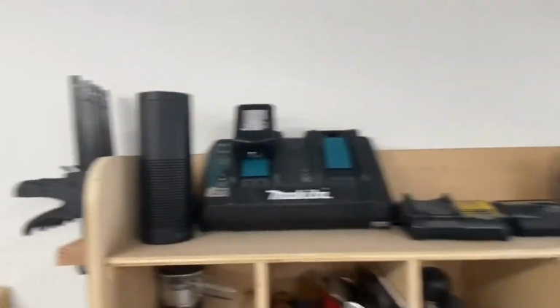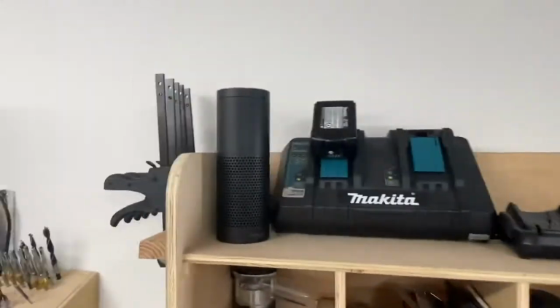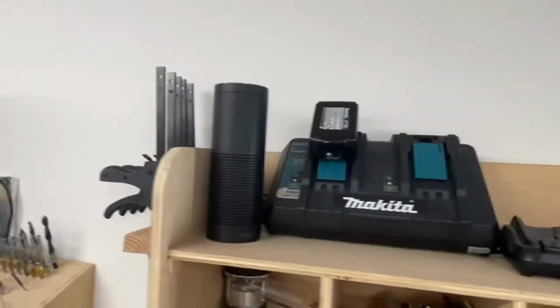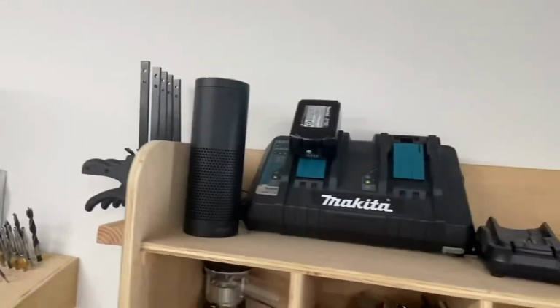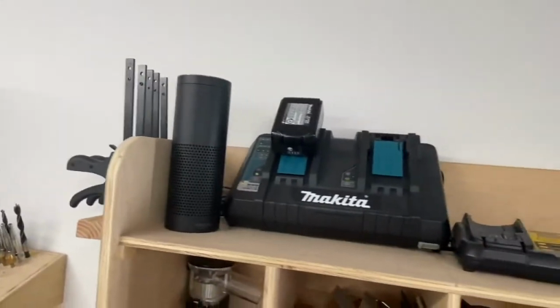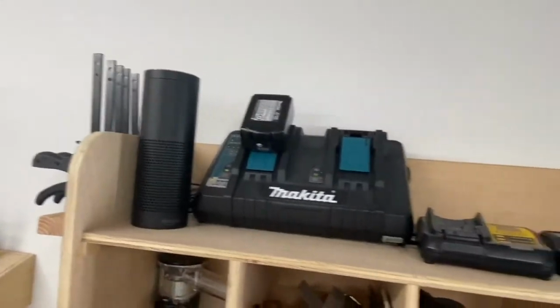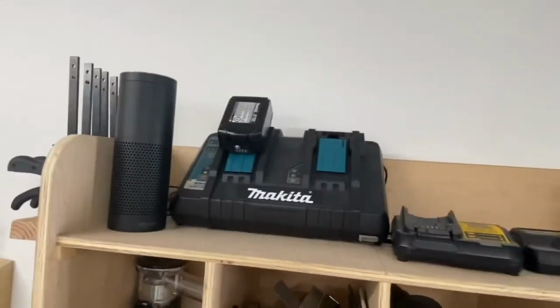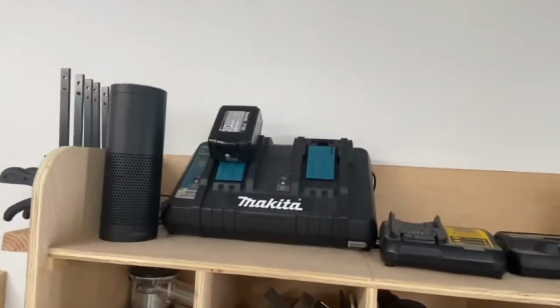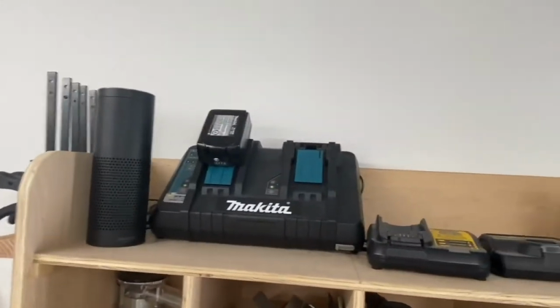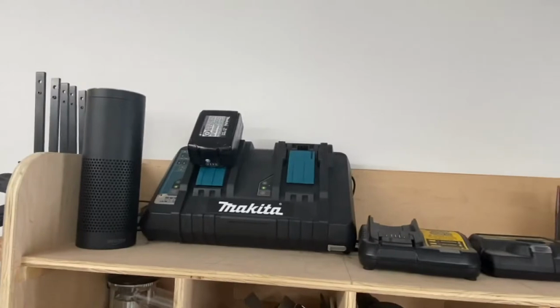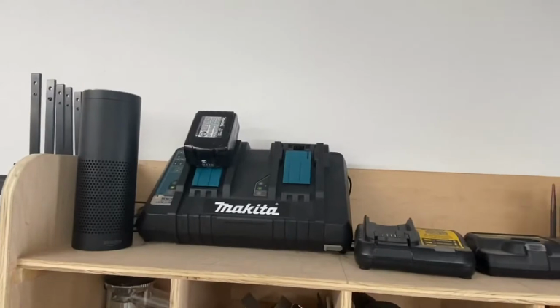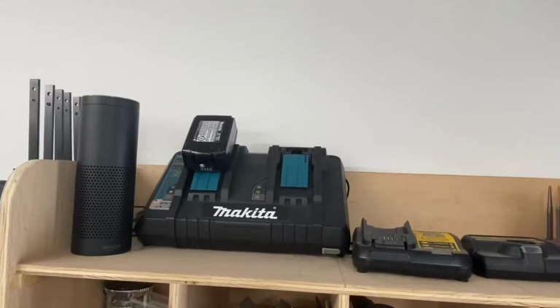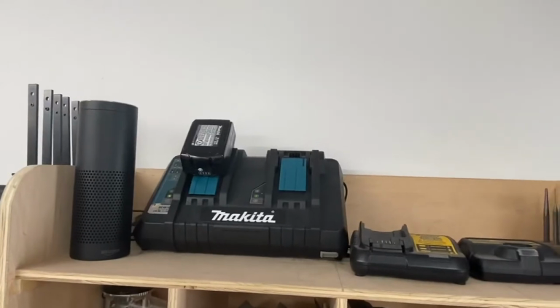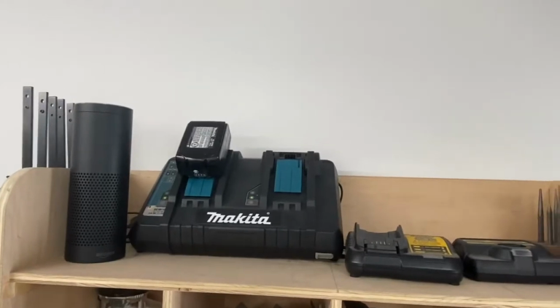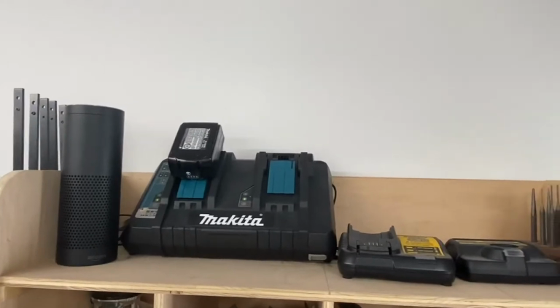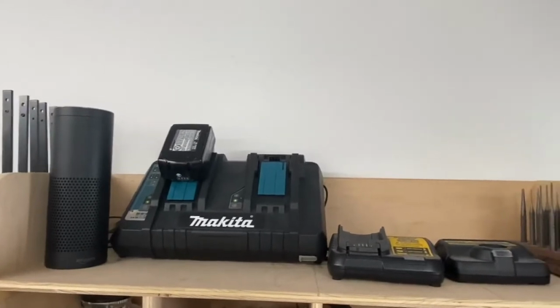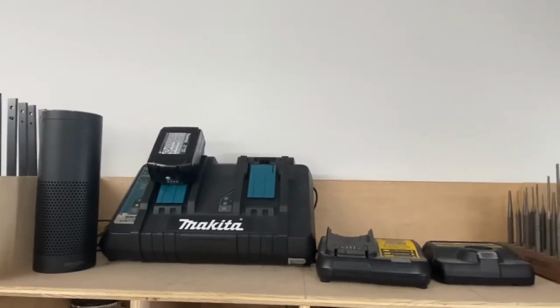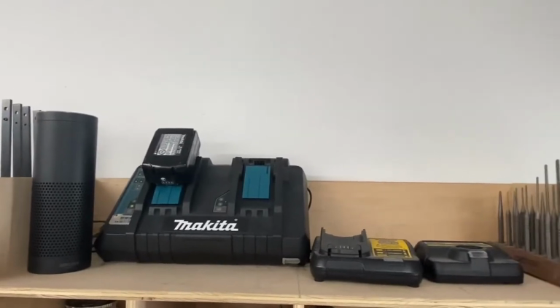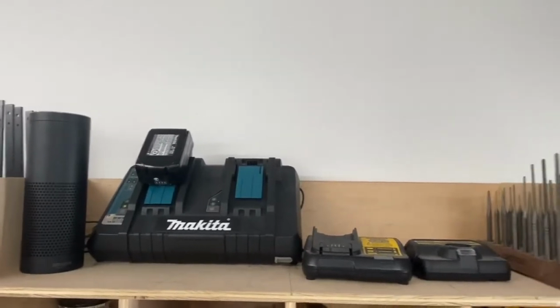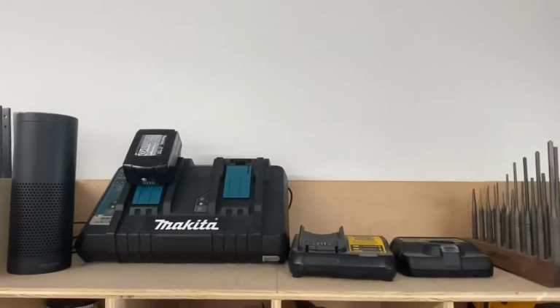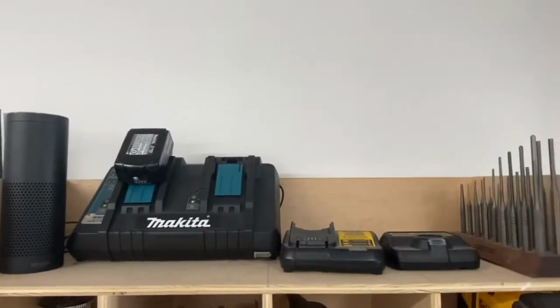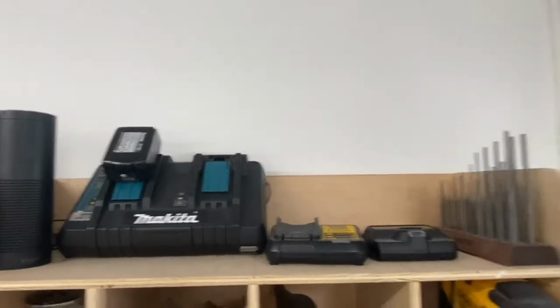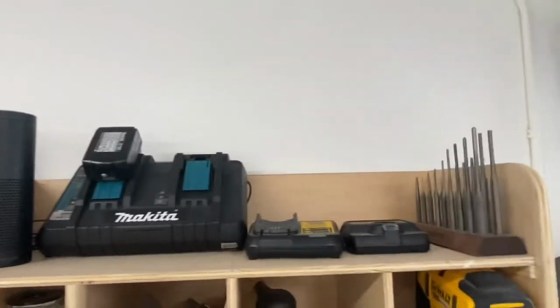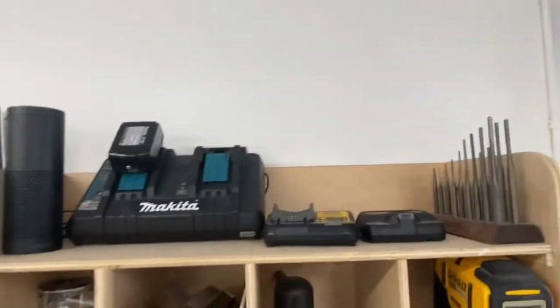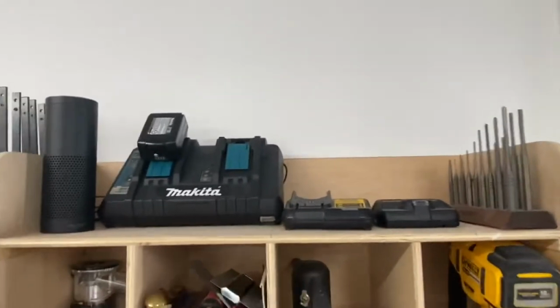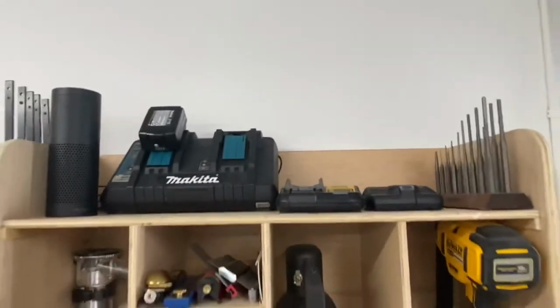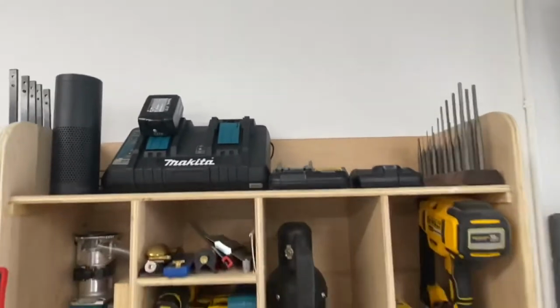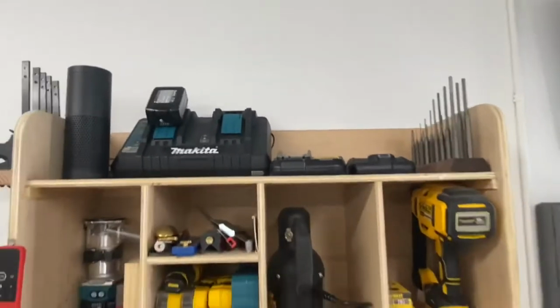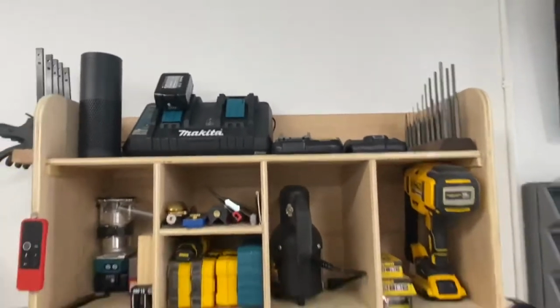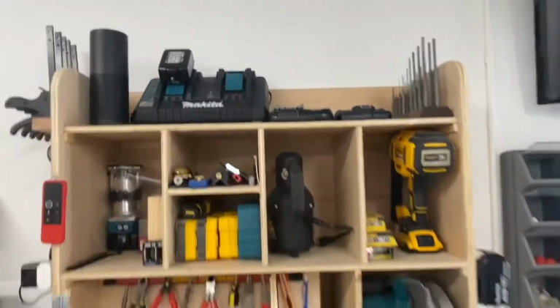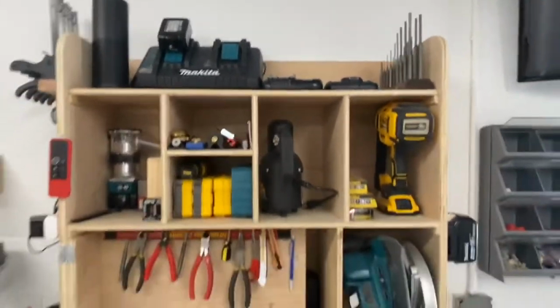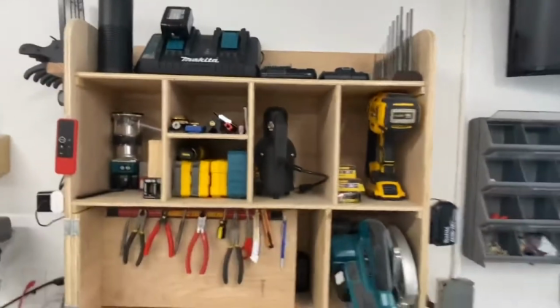I have my battery storage up top and my Amazon Echo sitting up there, which provides me plenty of music for my work time.